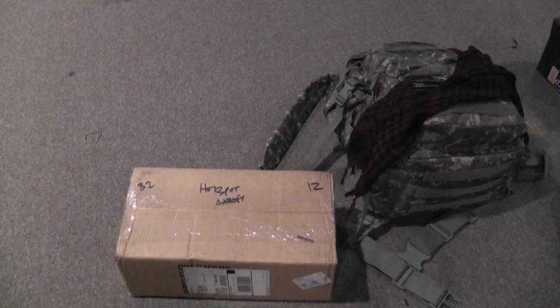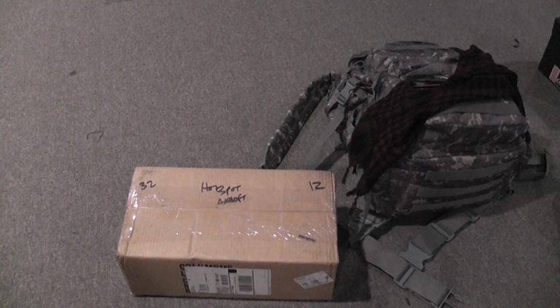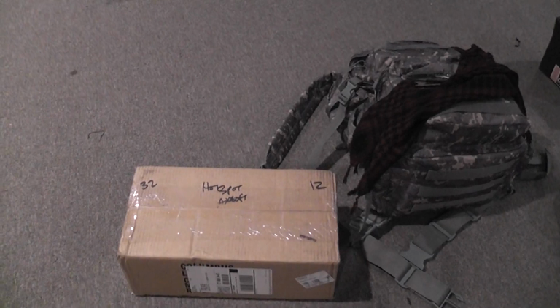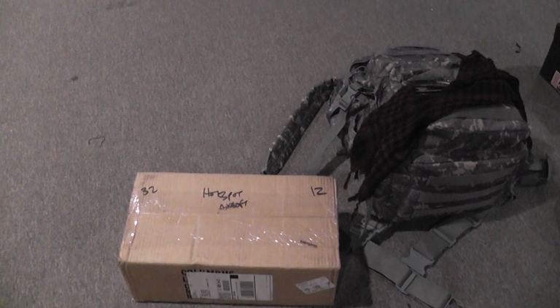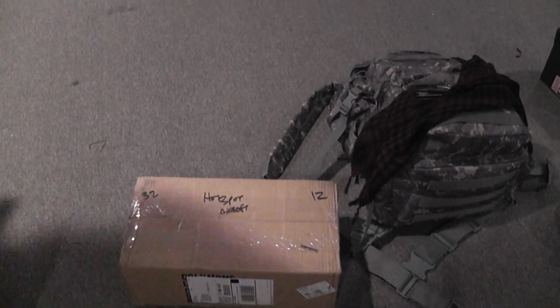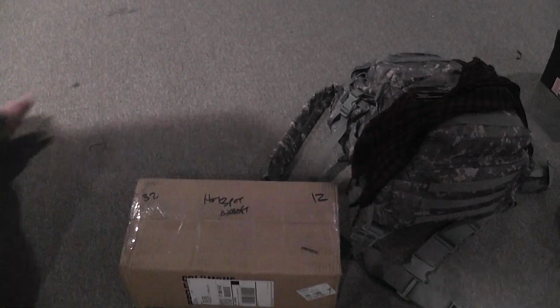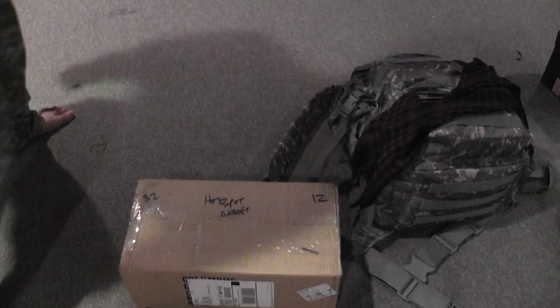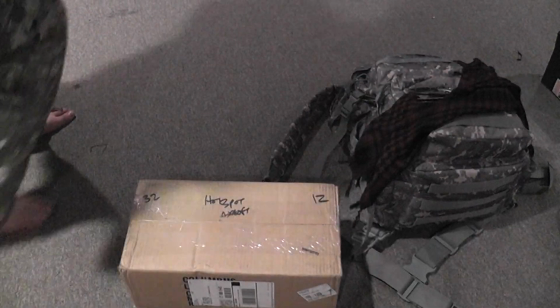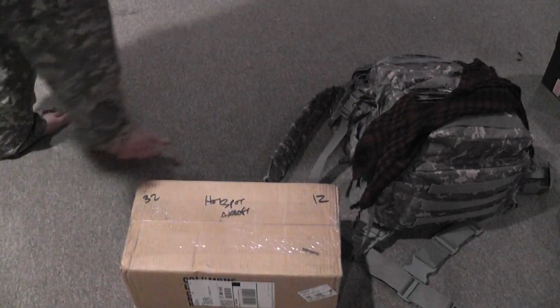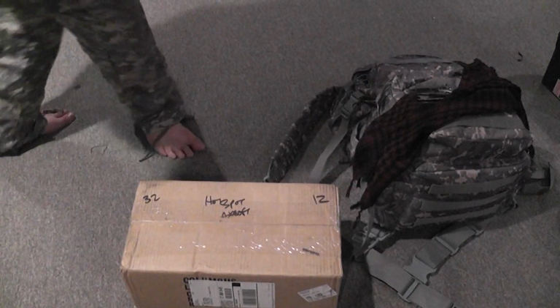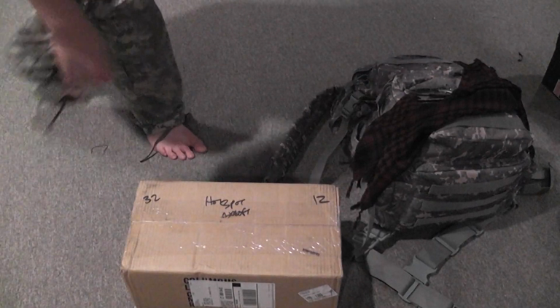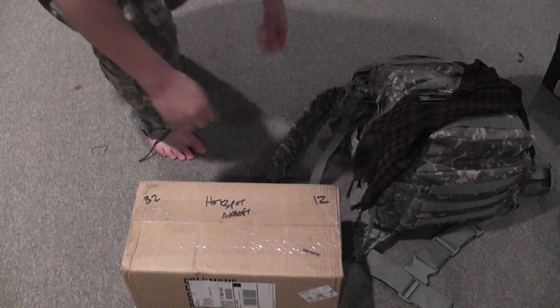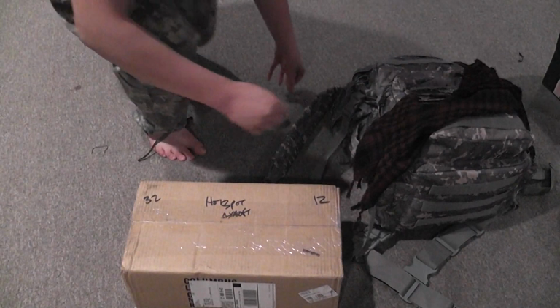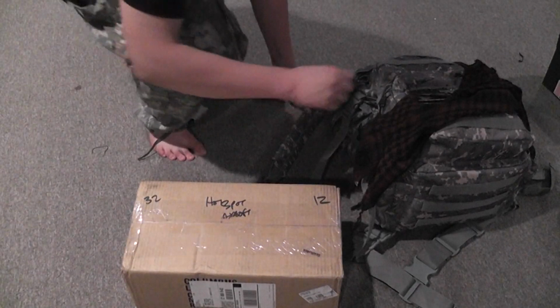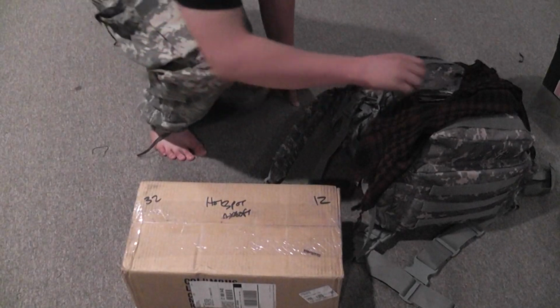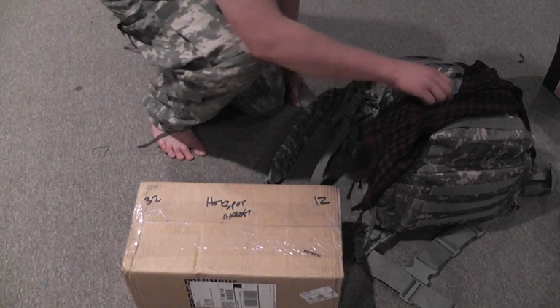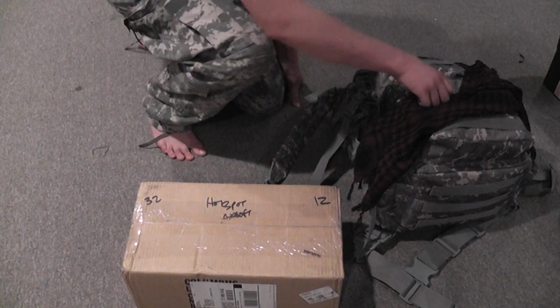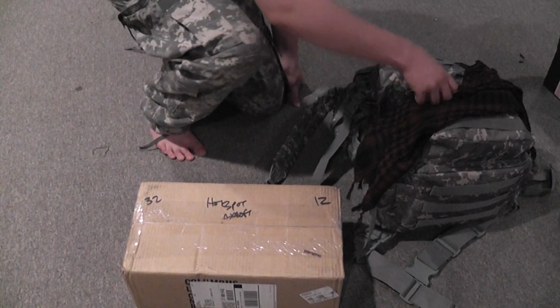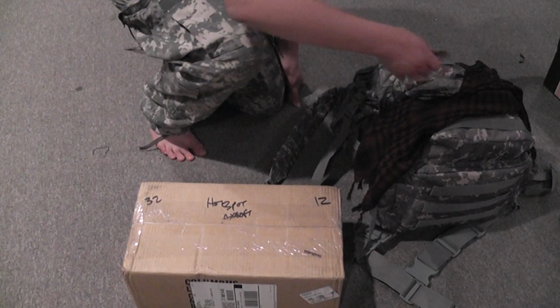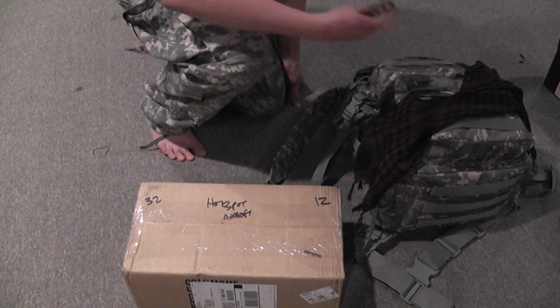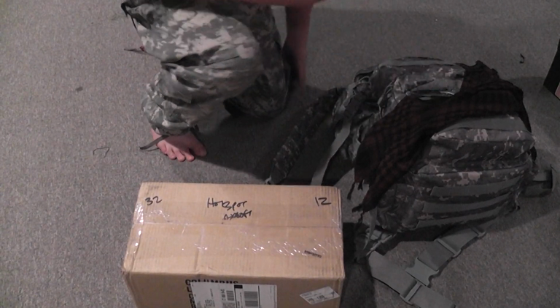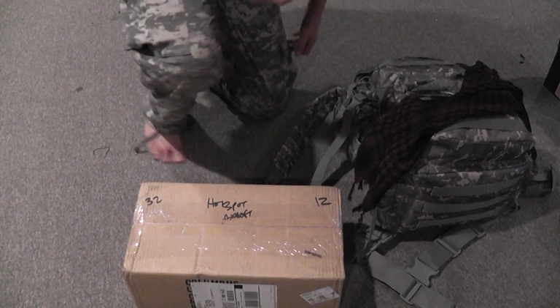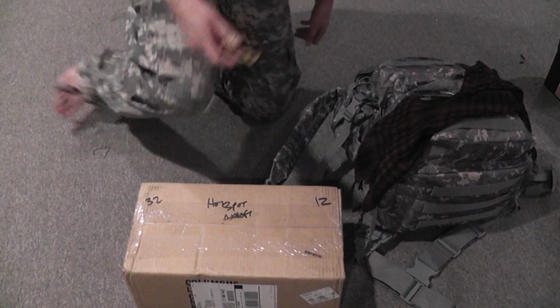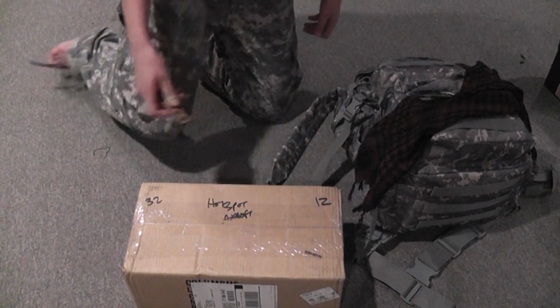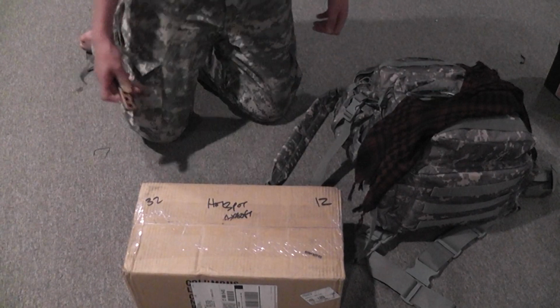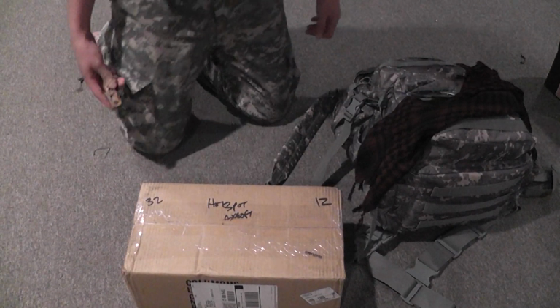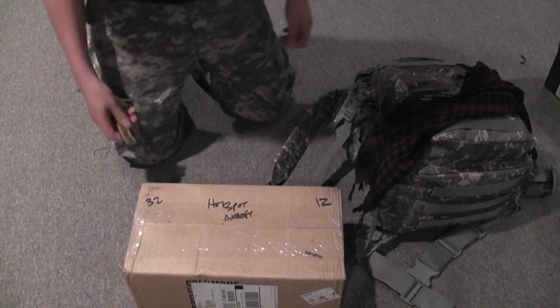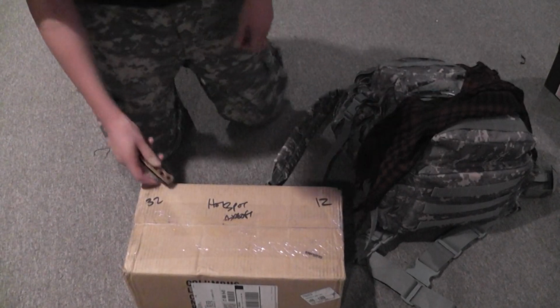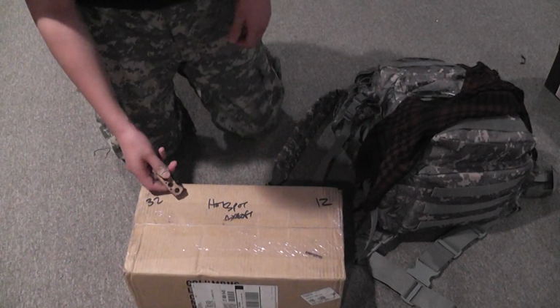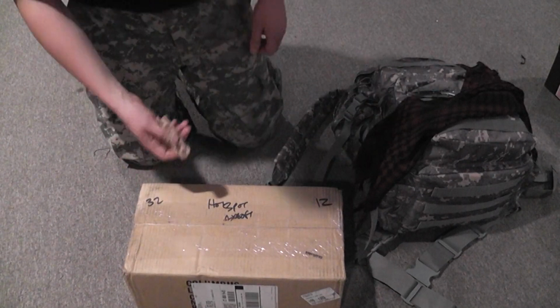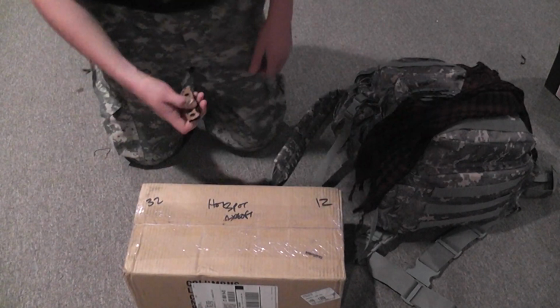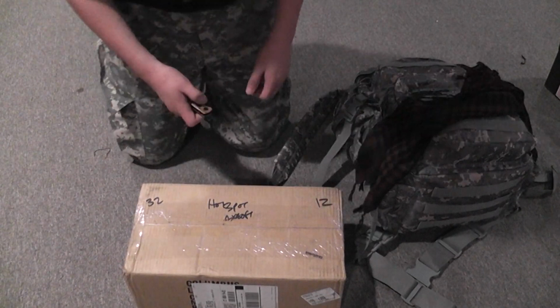What's up, YouTube? Today I have an update and an unboxing from Hotspot Airsoft.